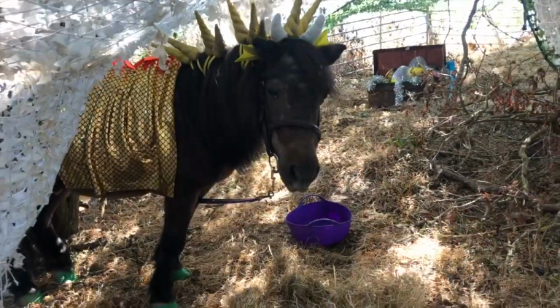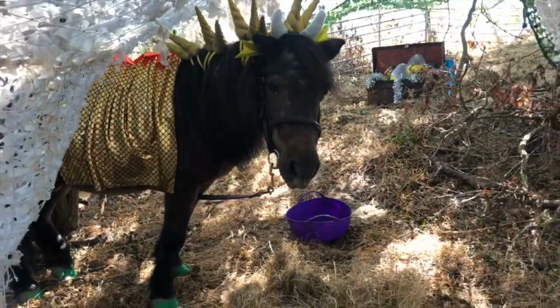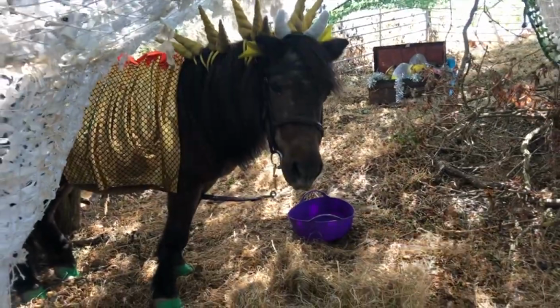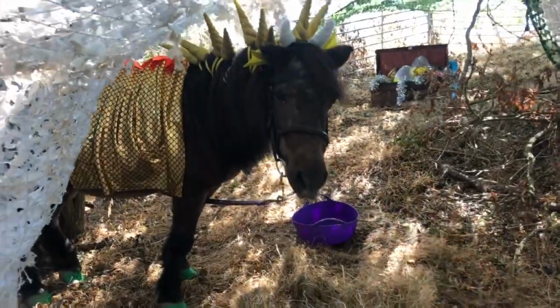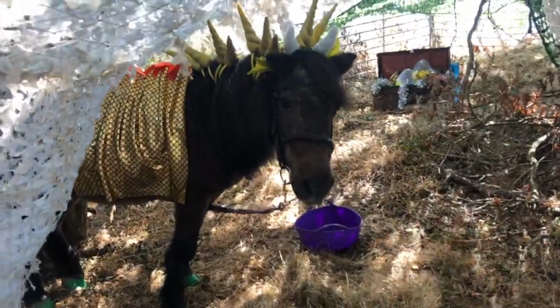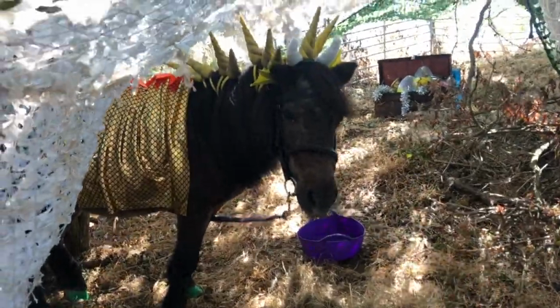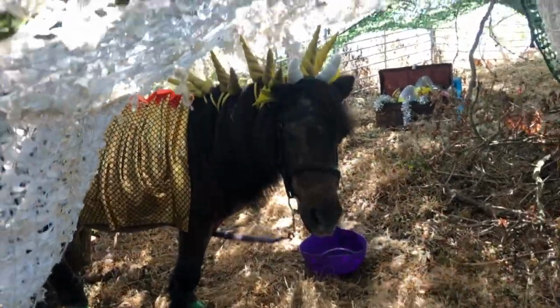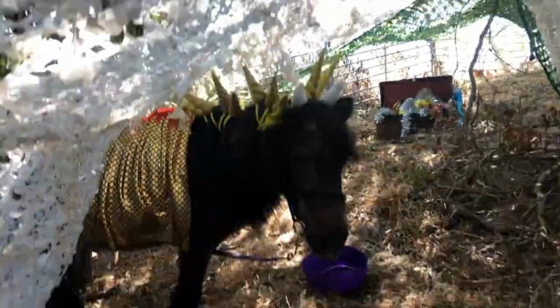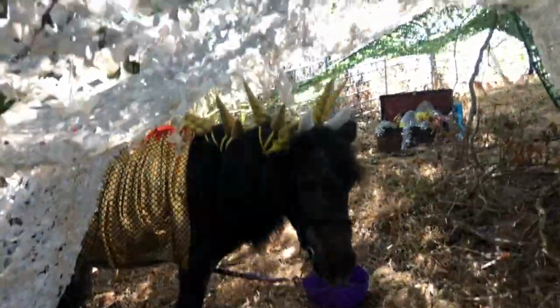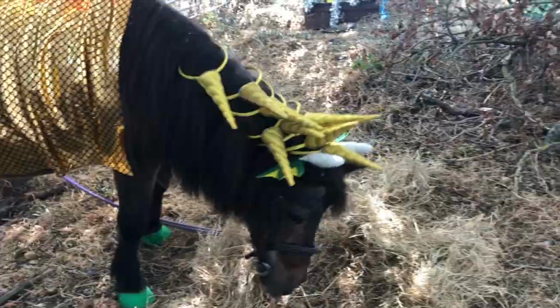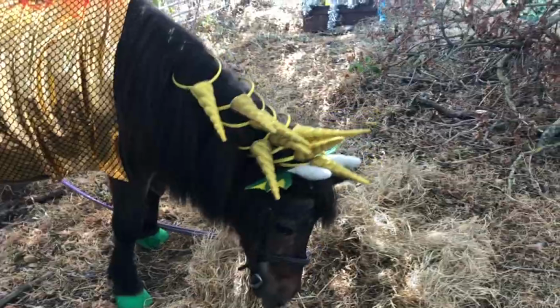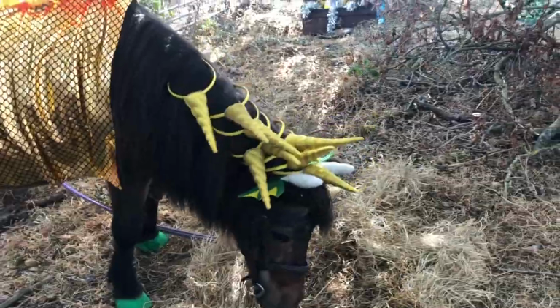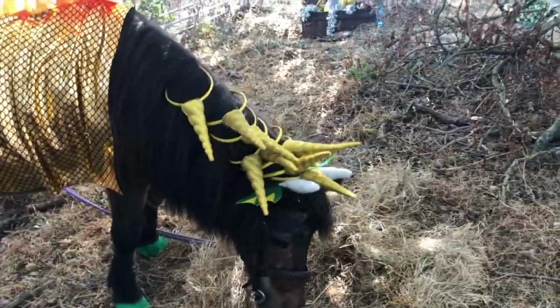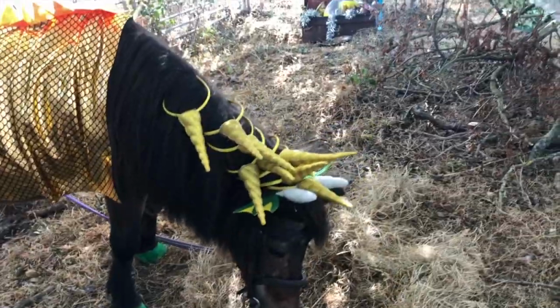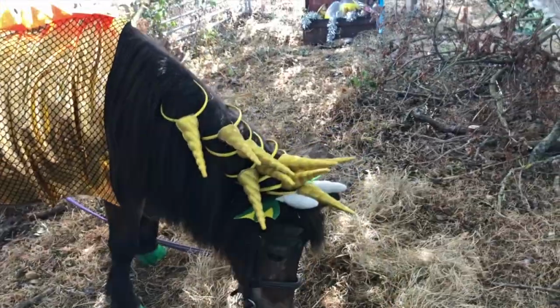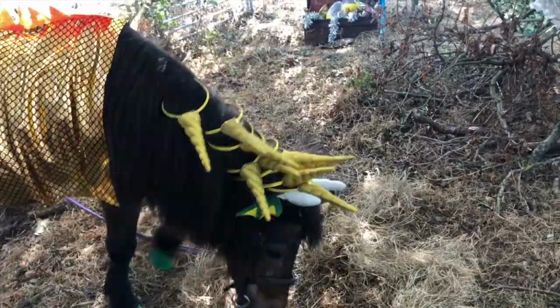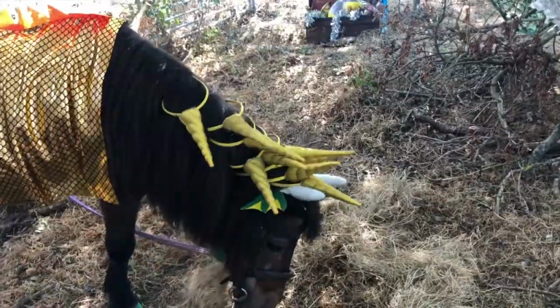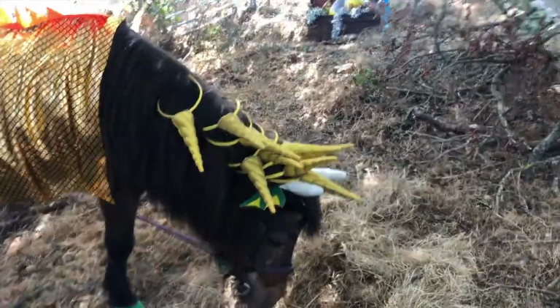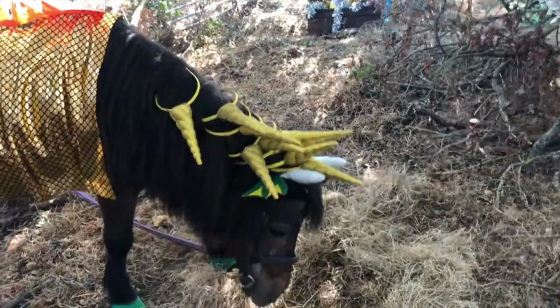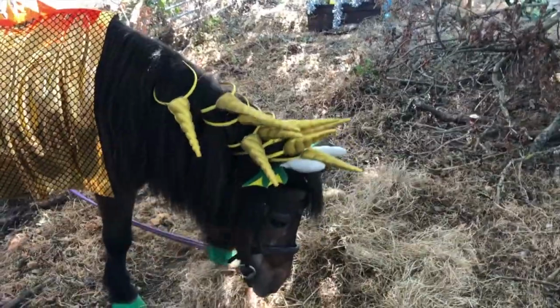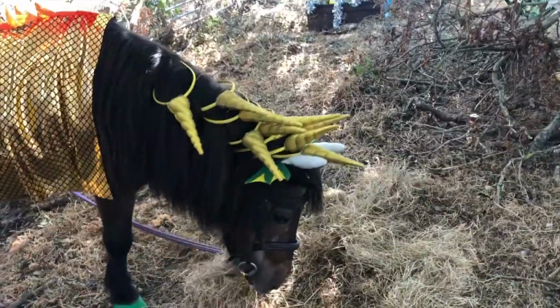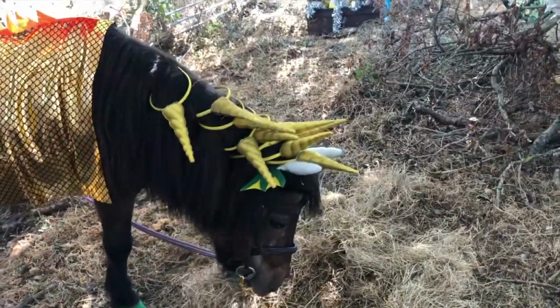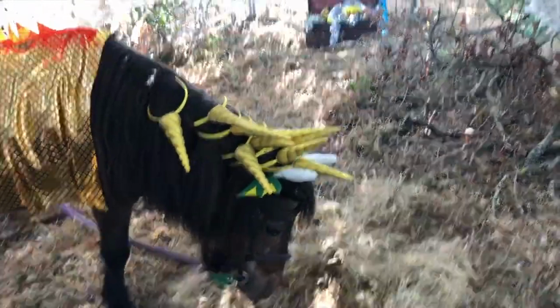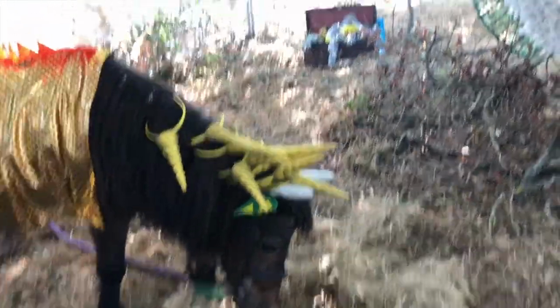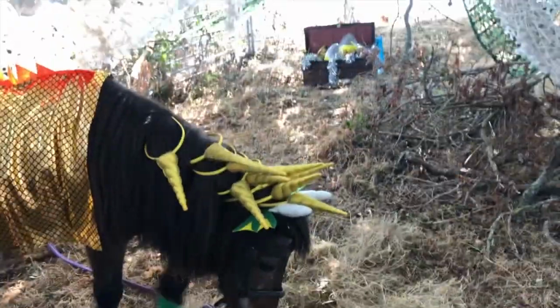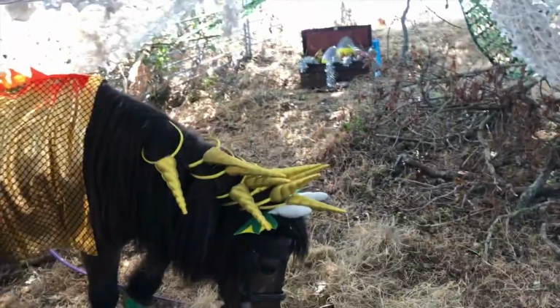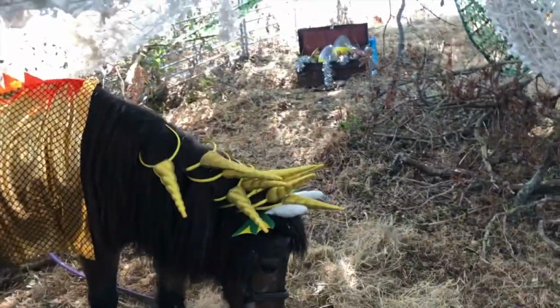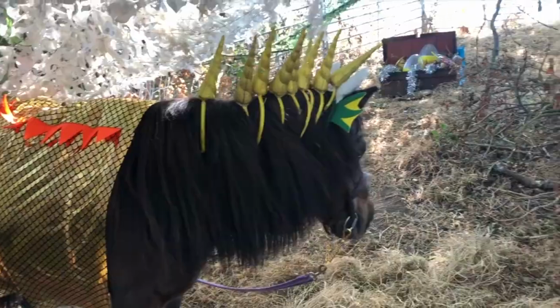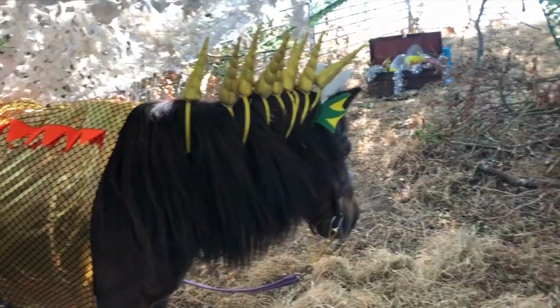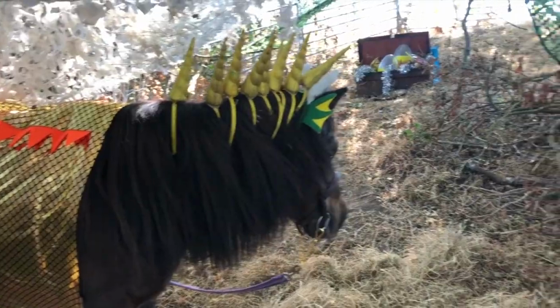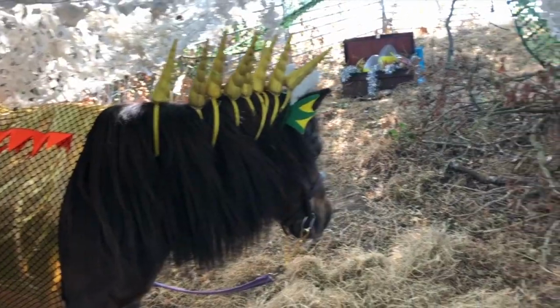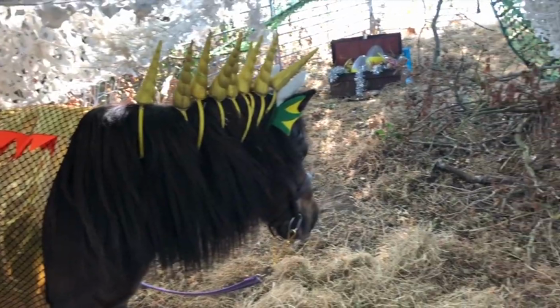Good job Elgin. You made a great Dragon. Well done!